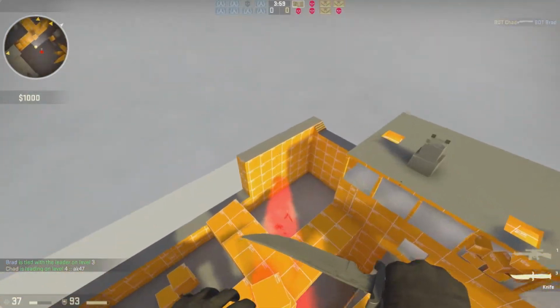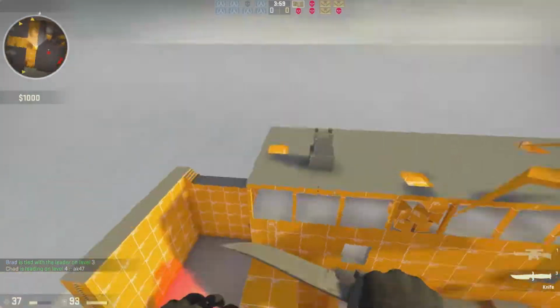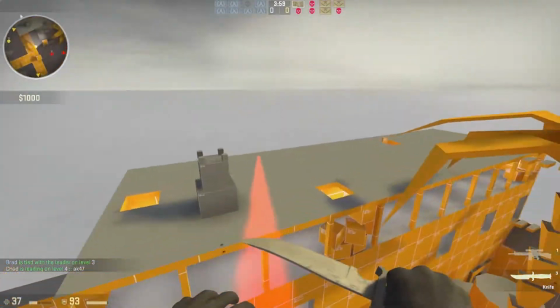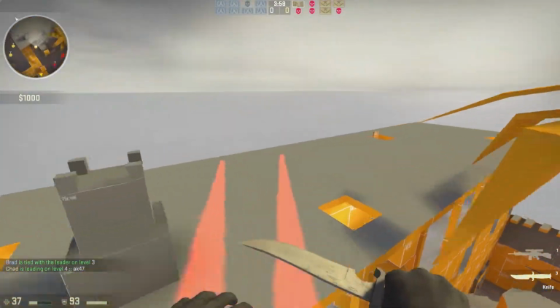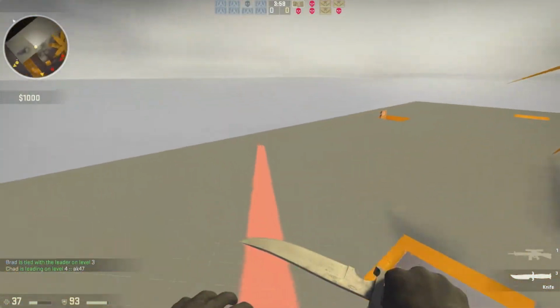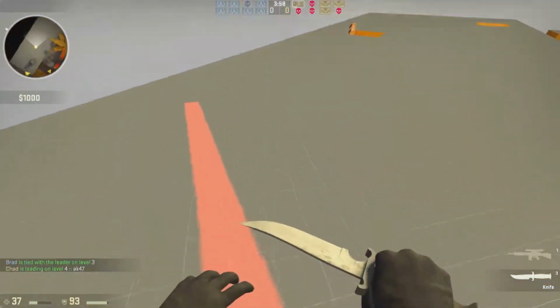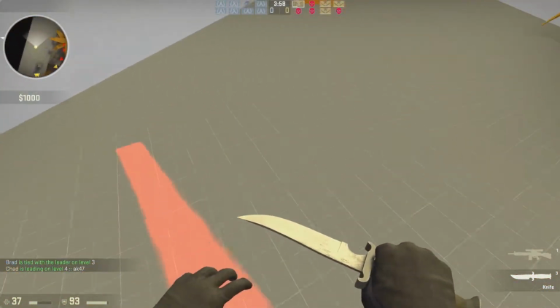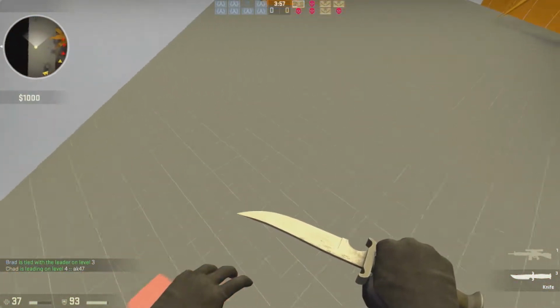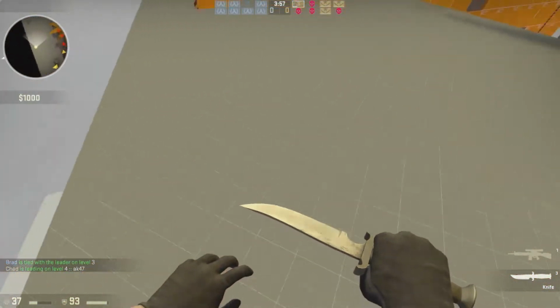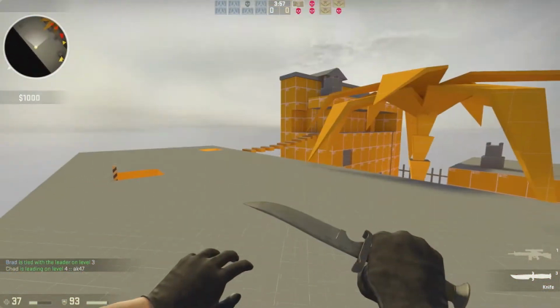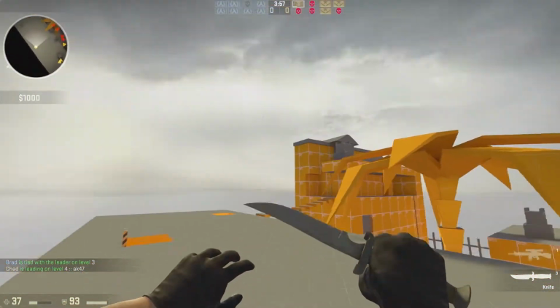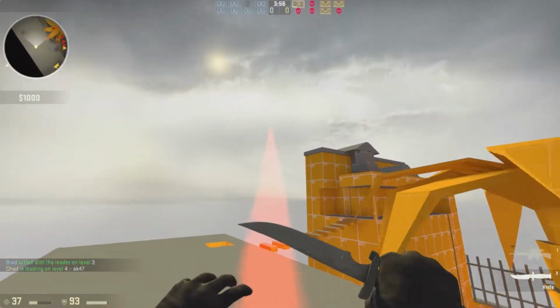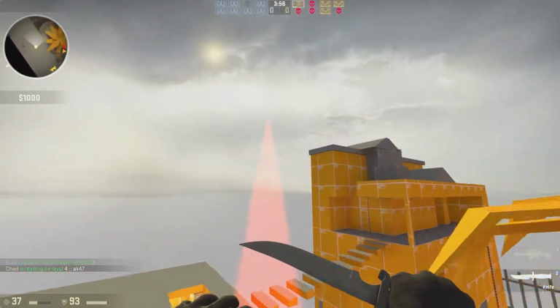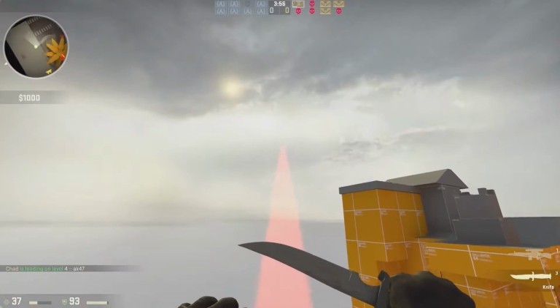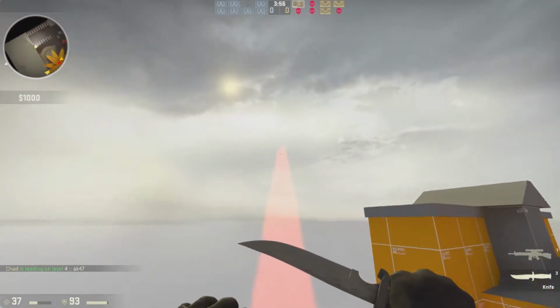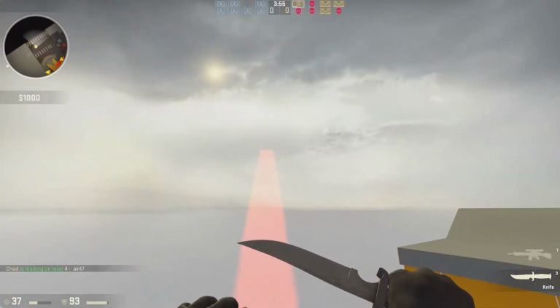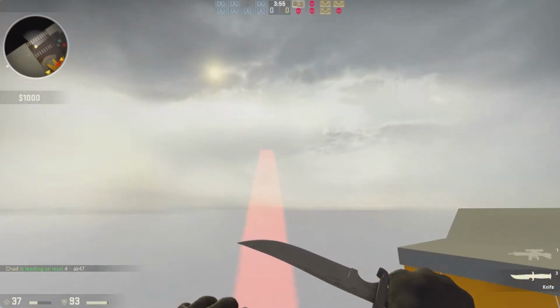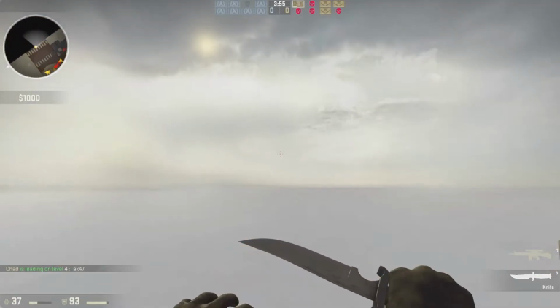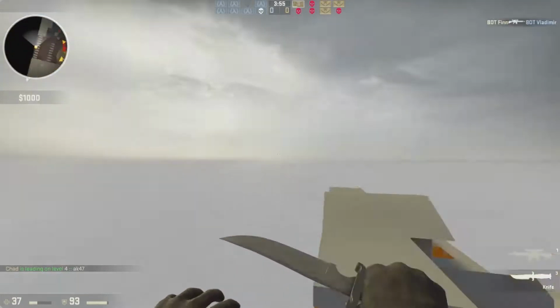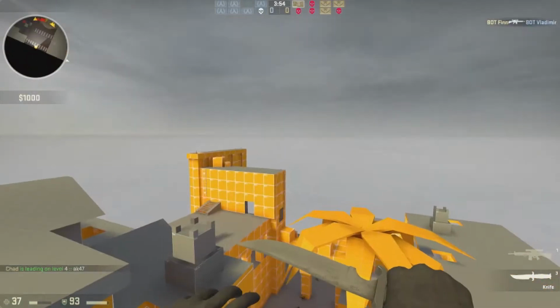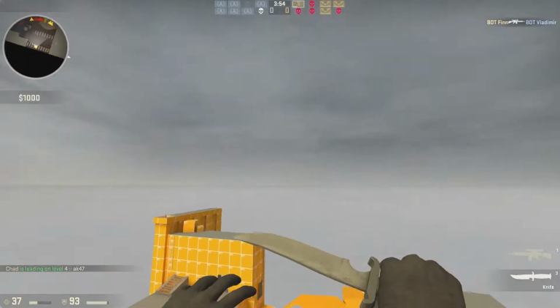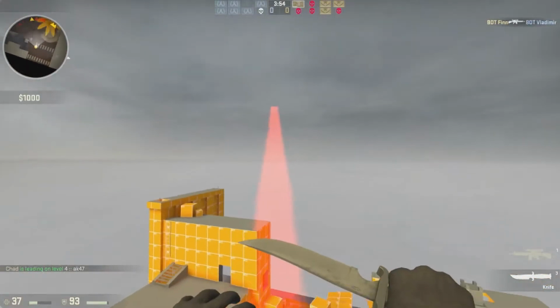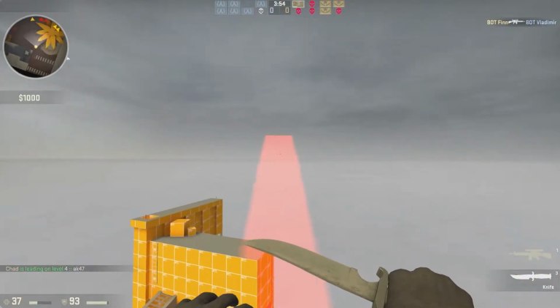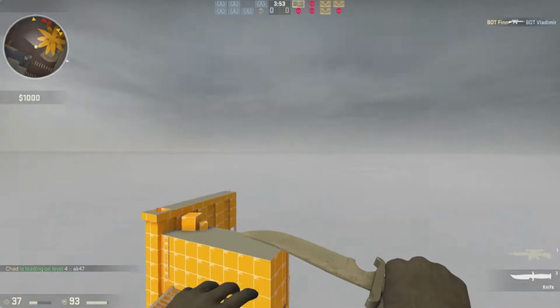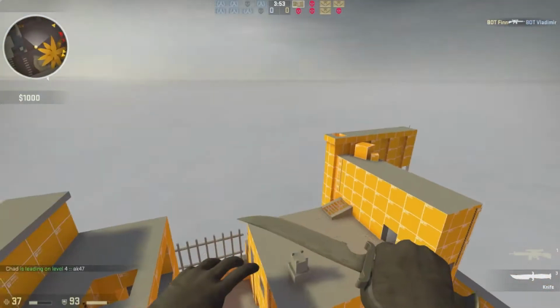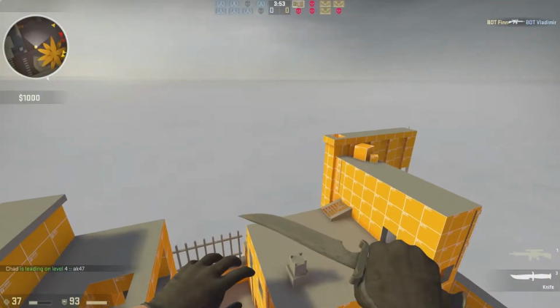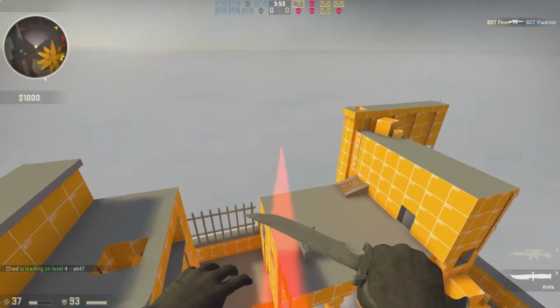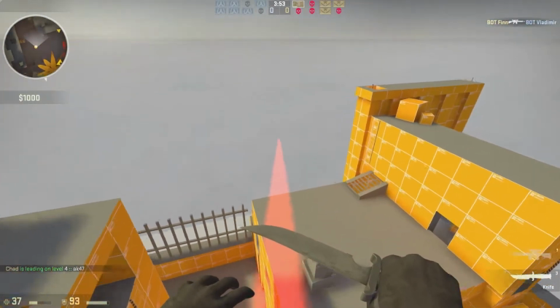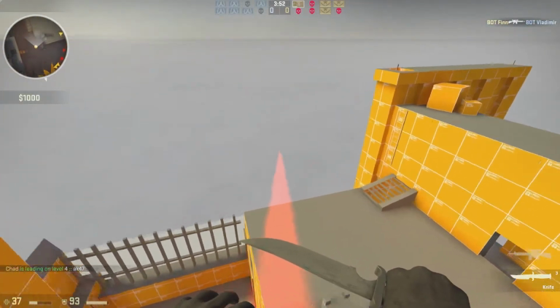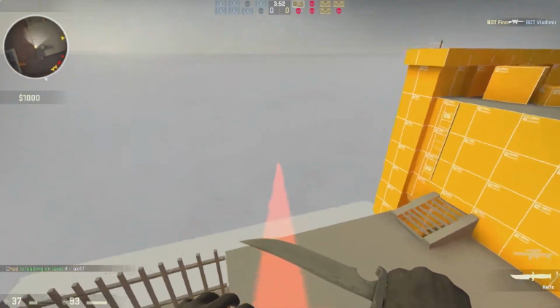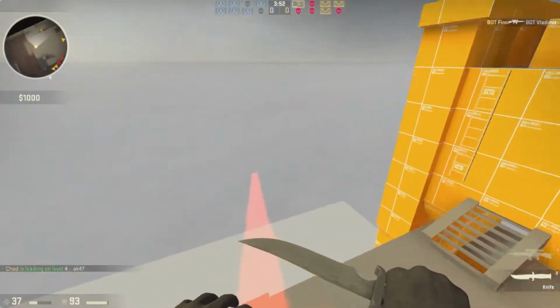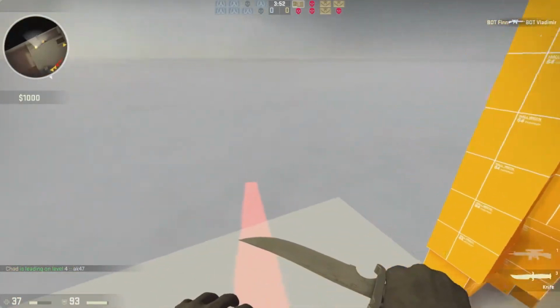What I'm showing you right here is the hook, which allows you to pull right towards wherever you're looking, letting you get around the map very quickly.